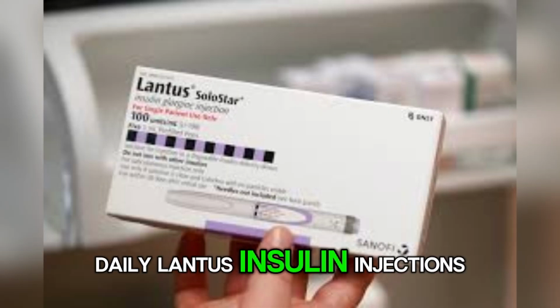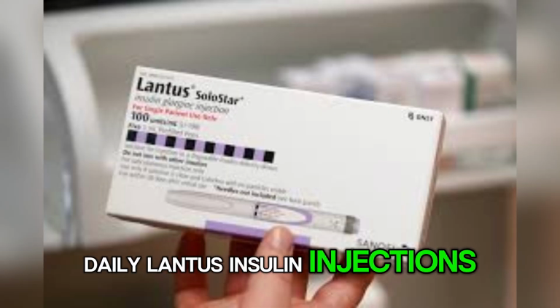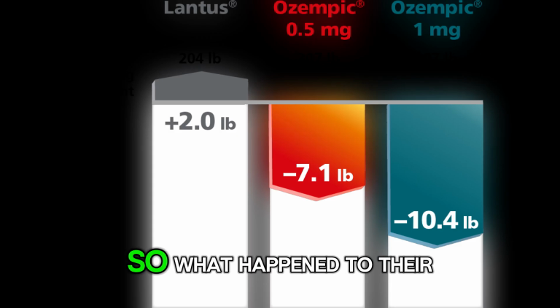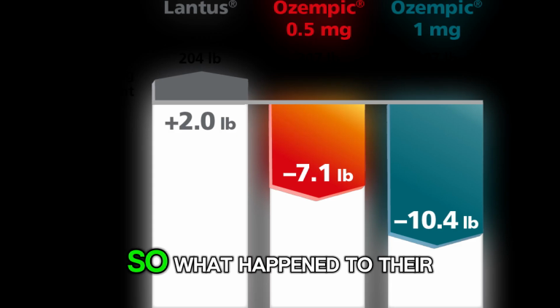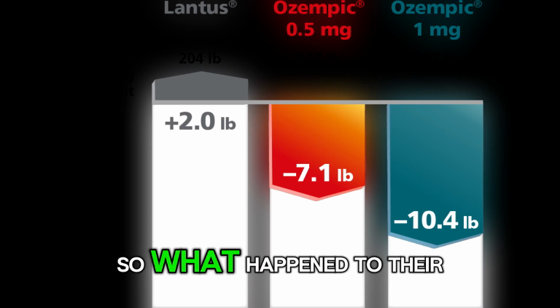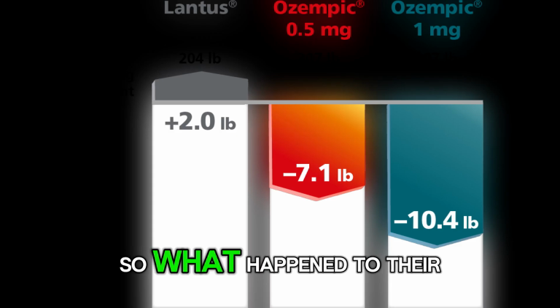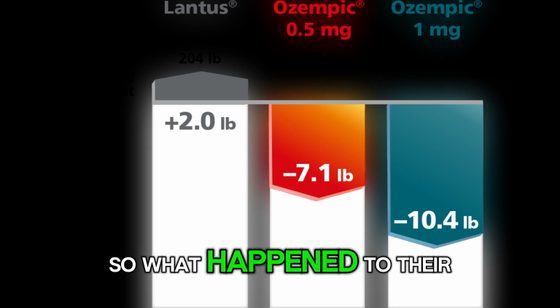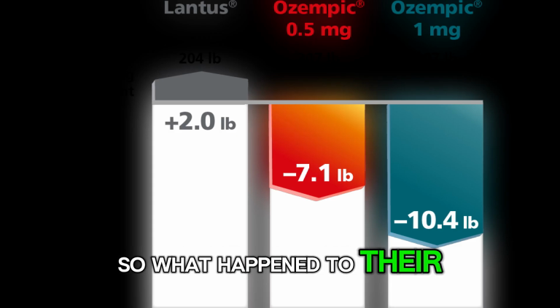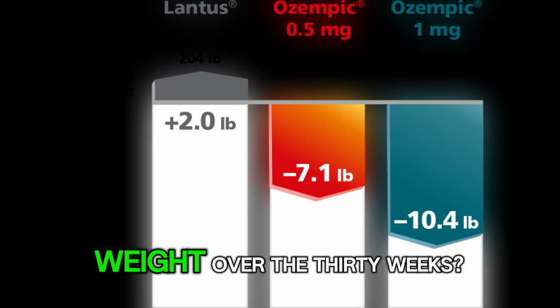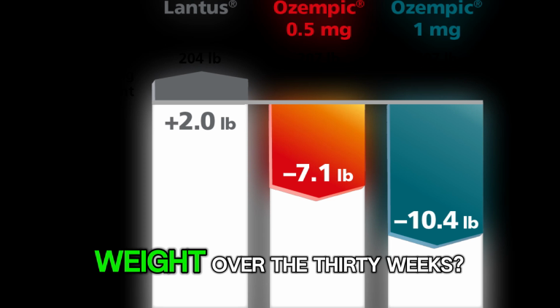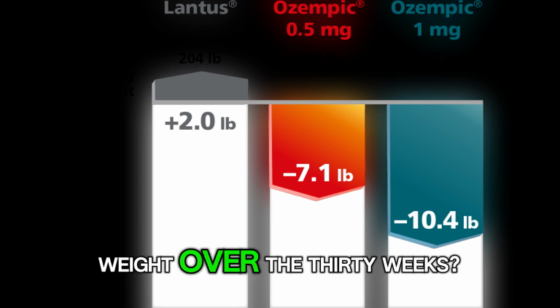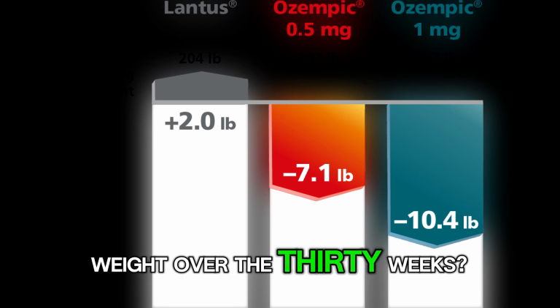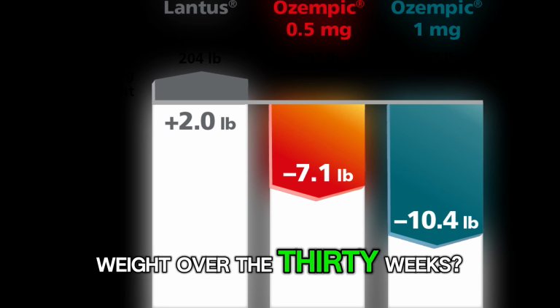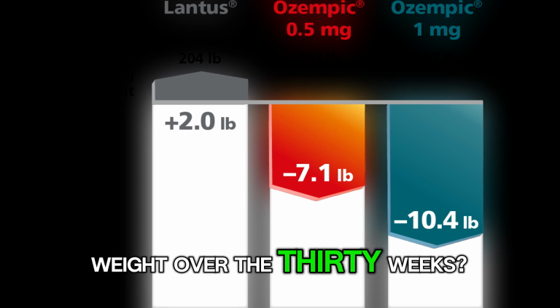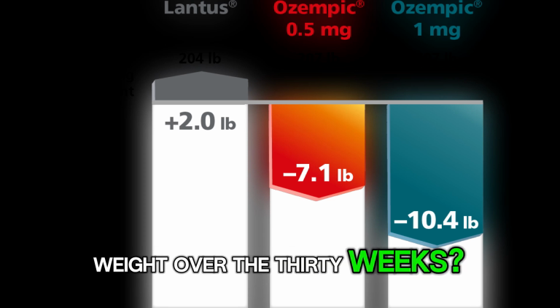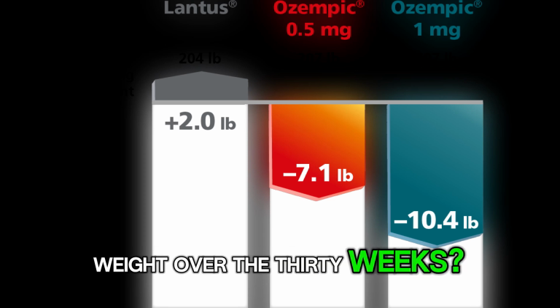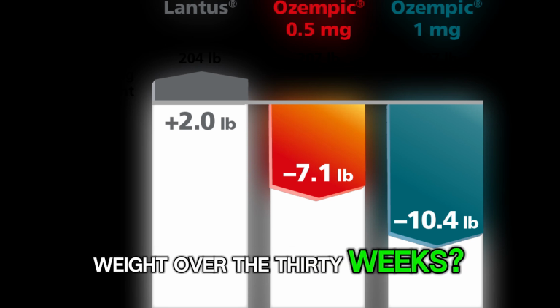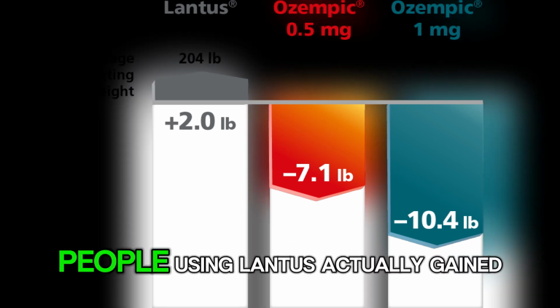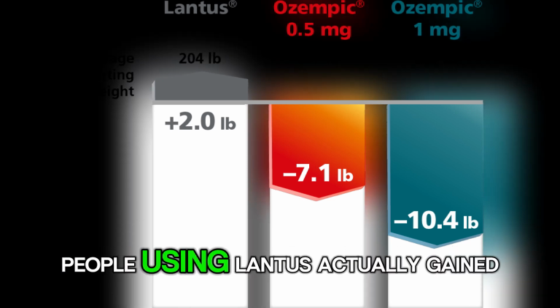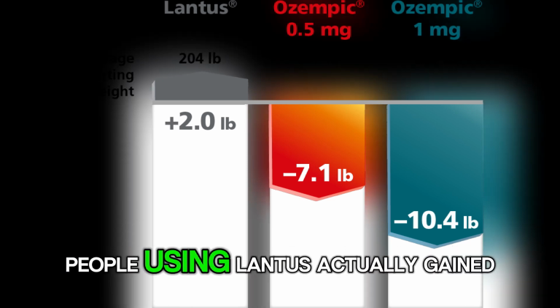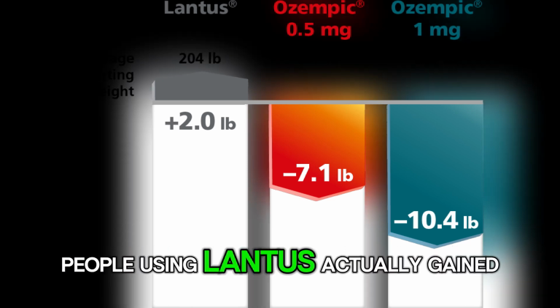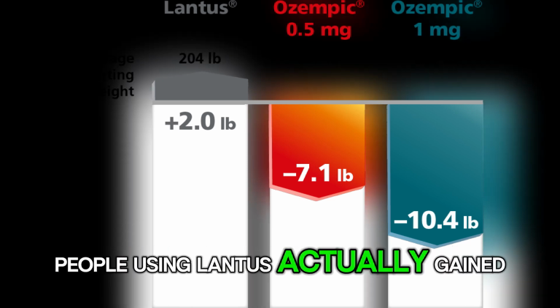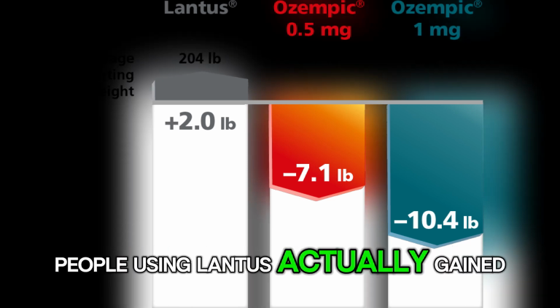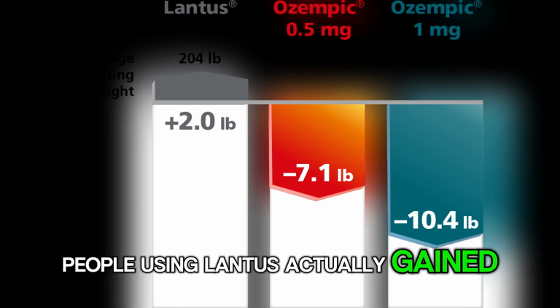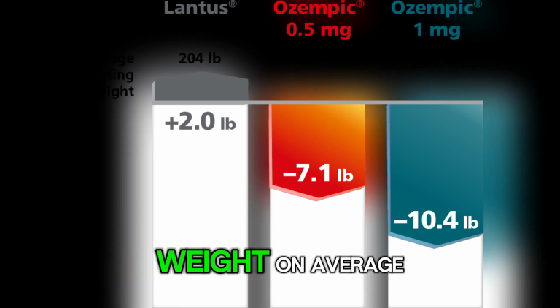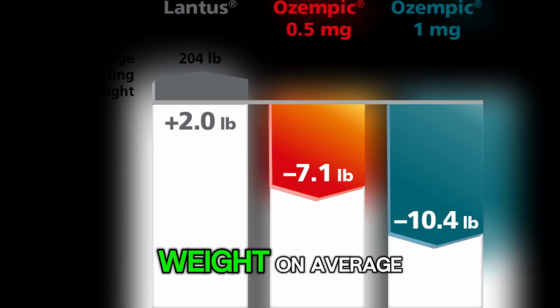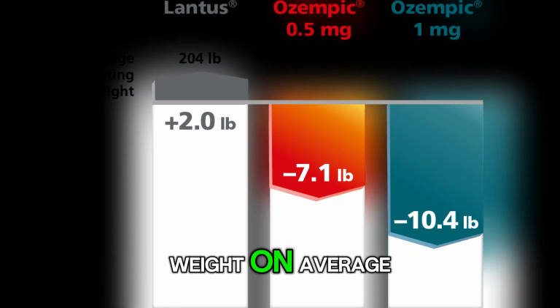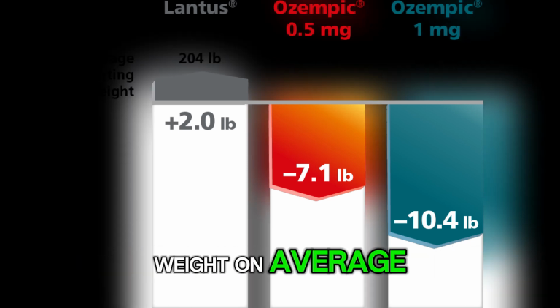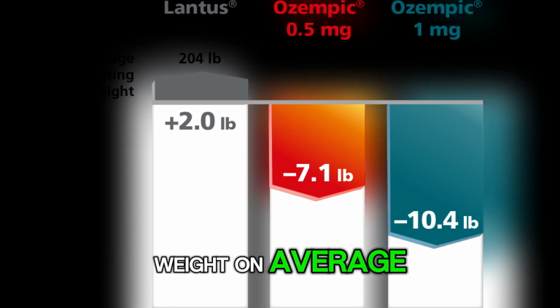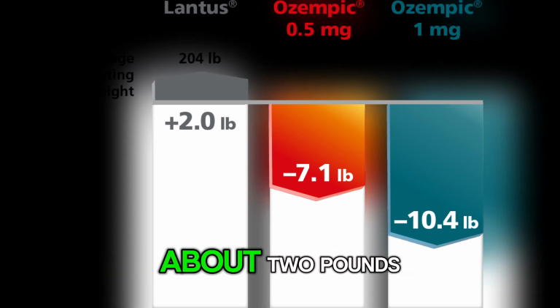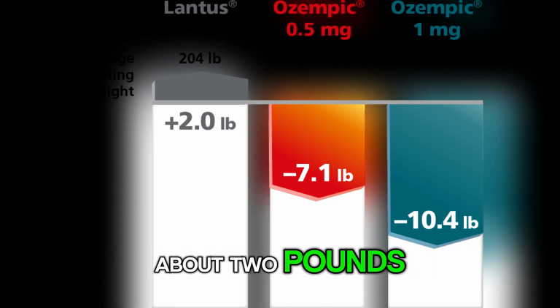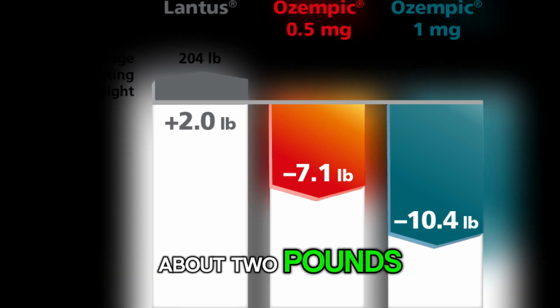So what happened to their weight over the 30 weeks? People using Lantus actually gained weight — on average, about 2 pounds.